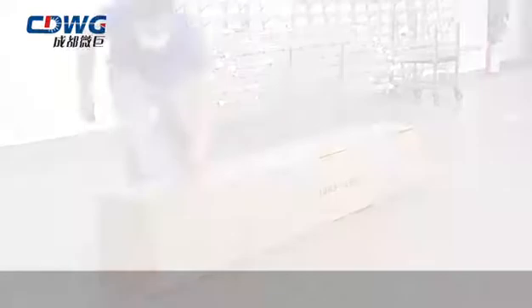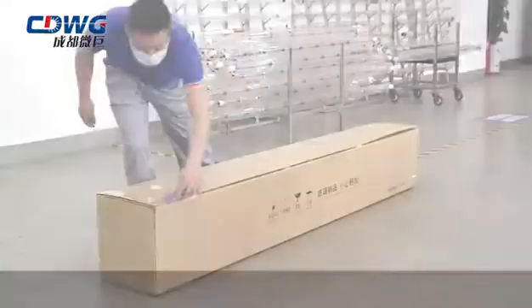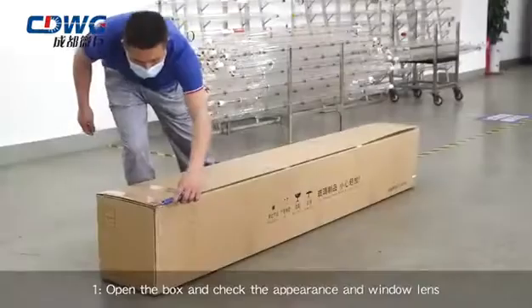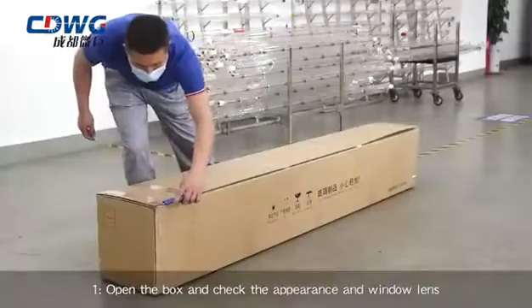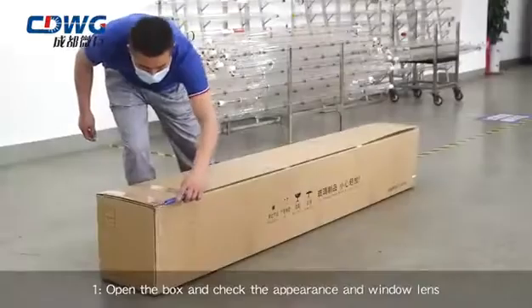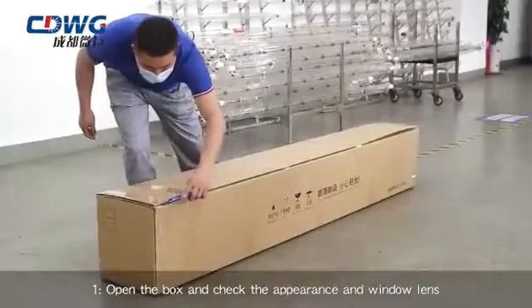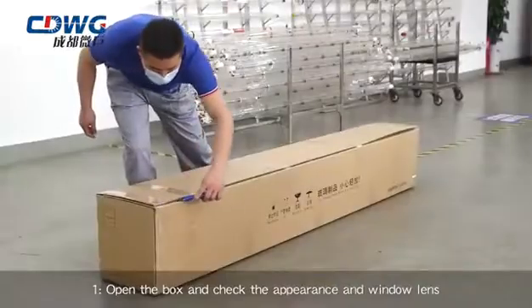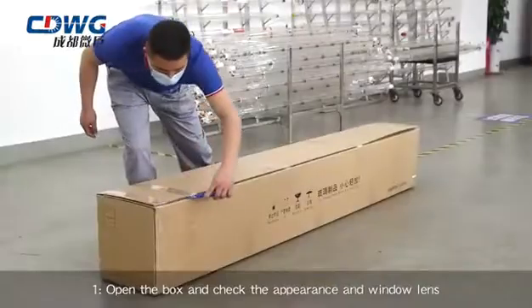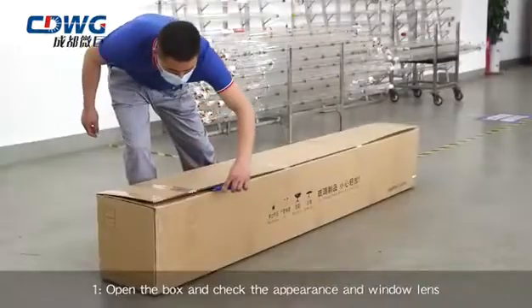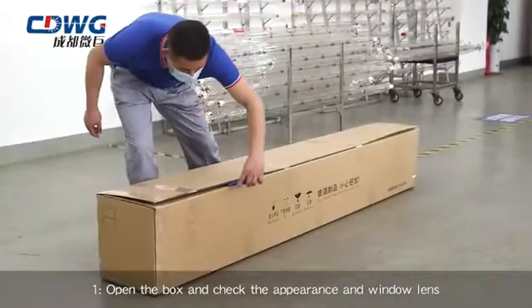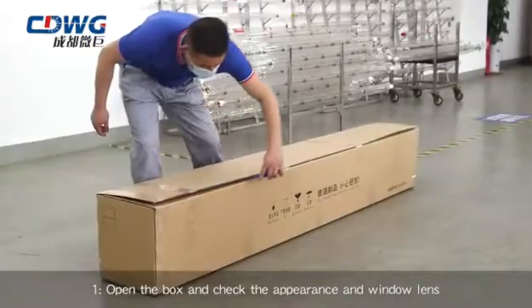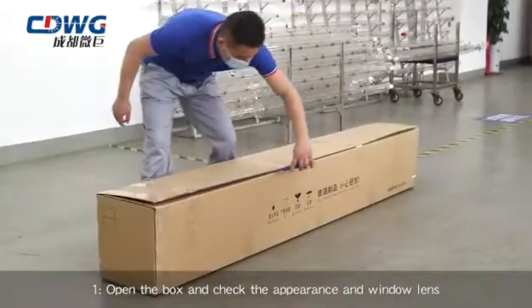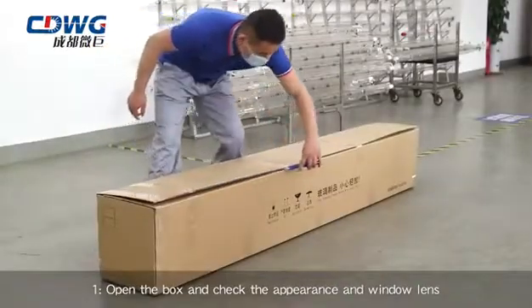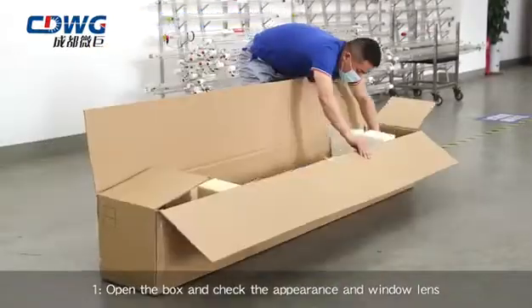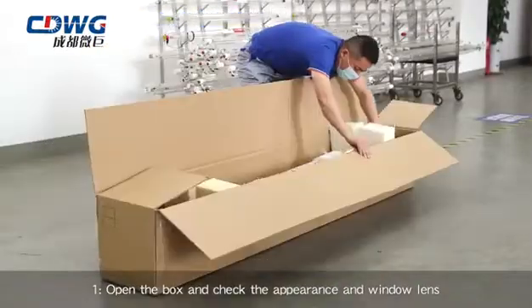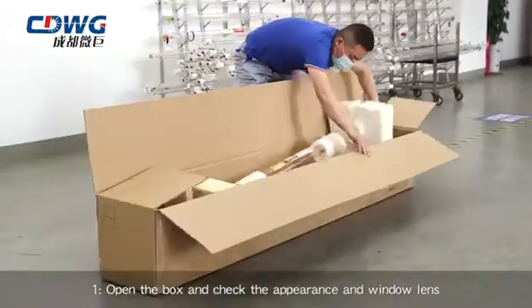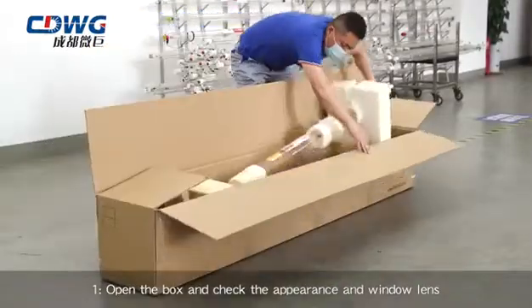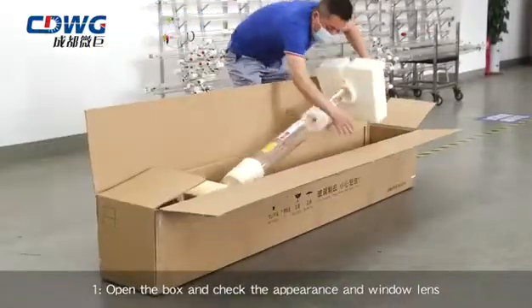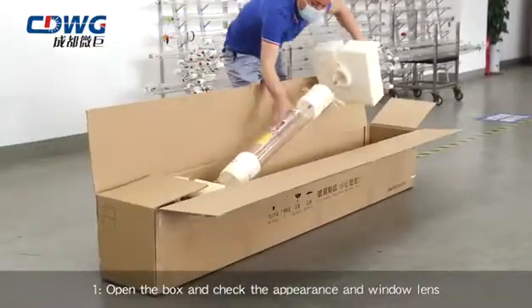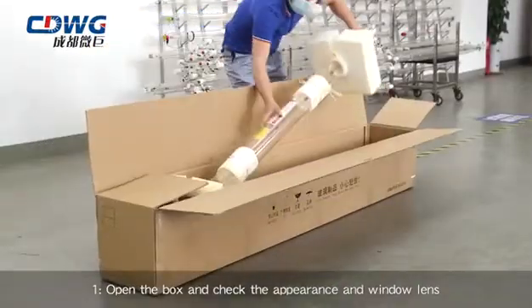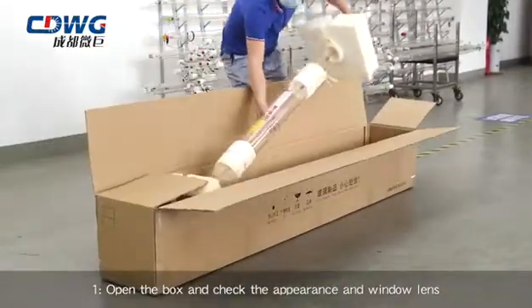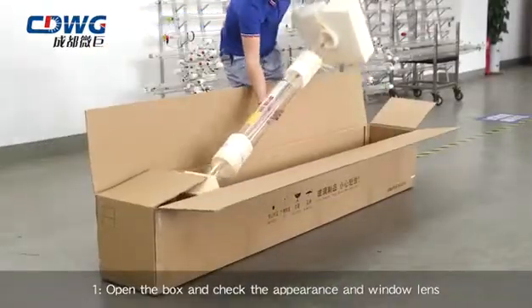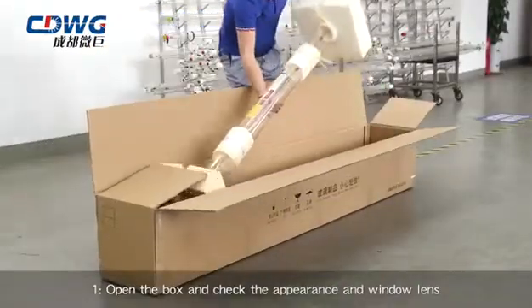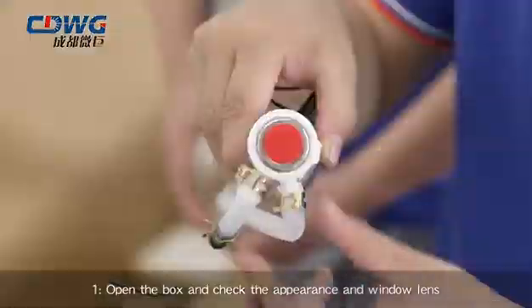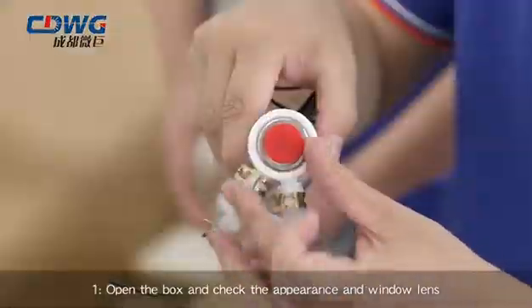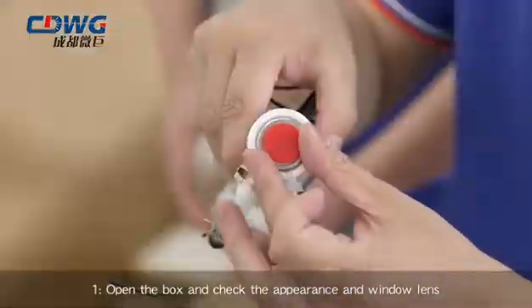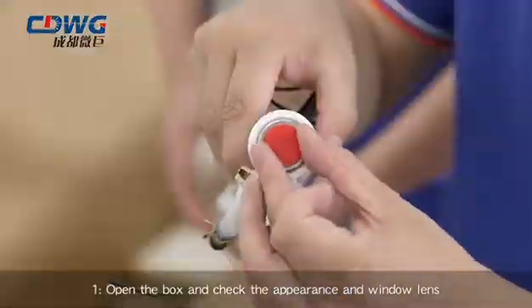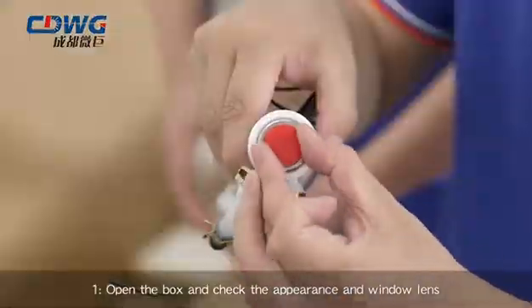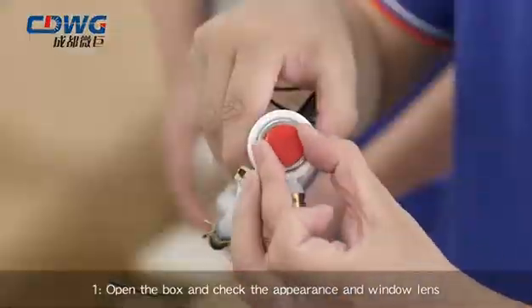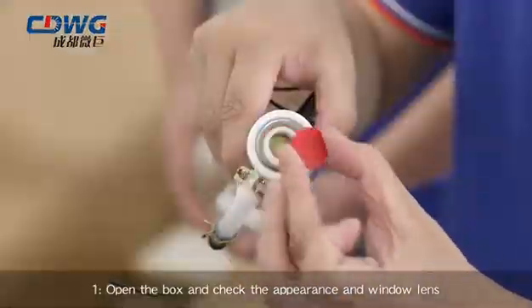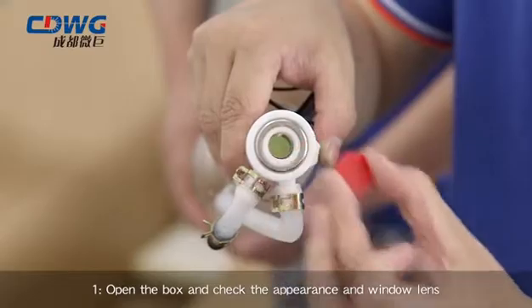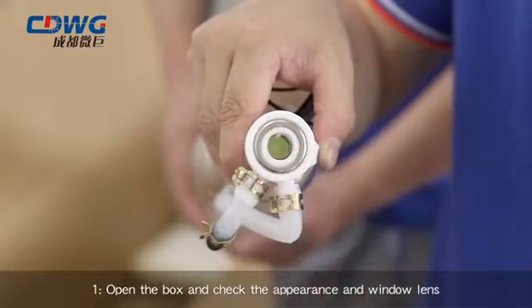Step 1: Open the box and check the appearance and window lens.